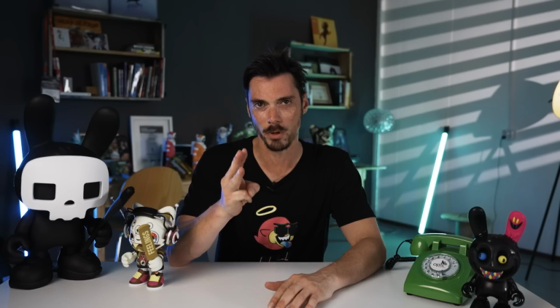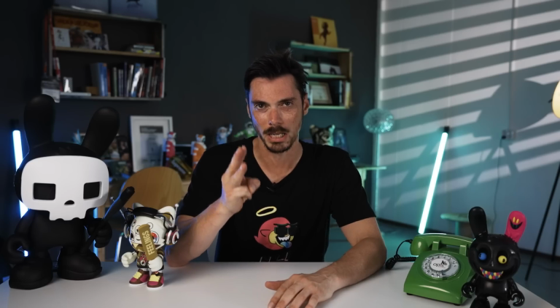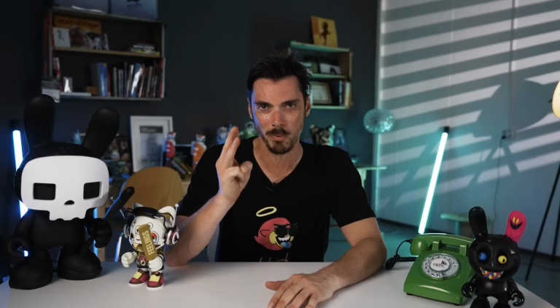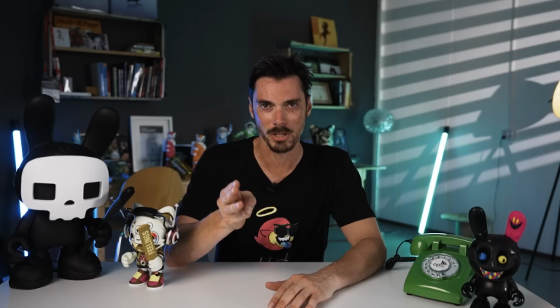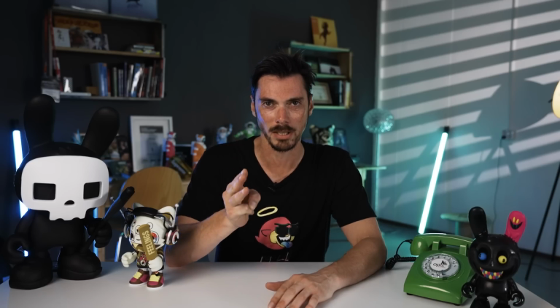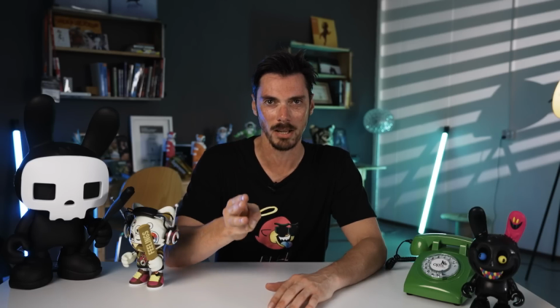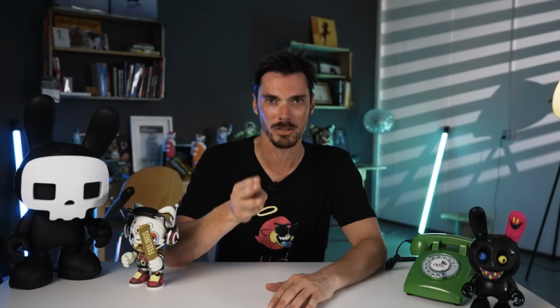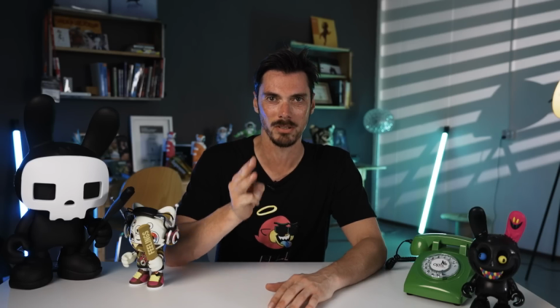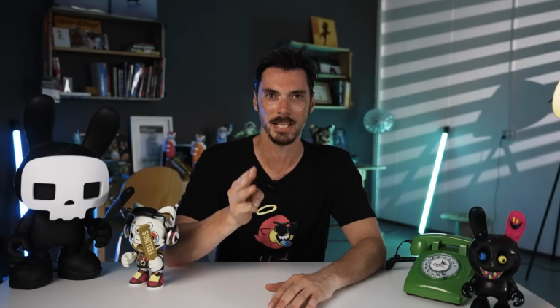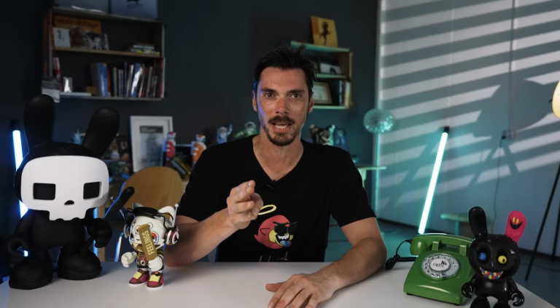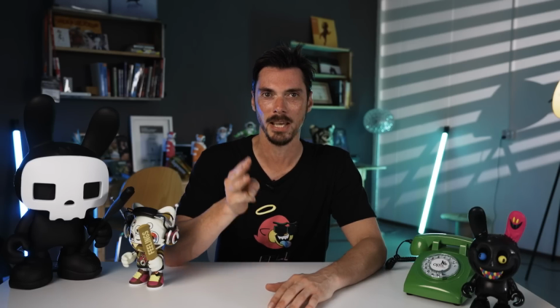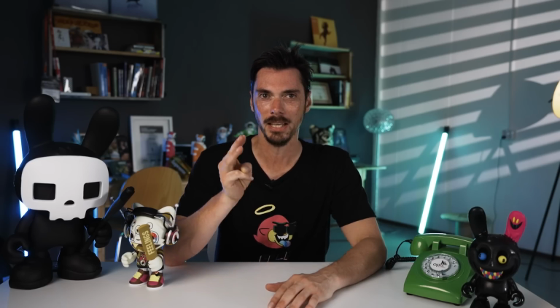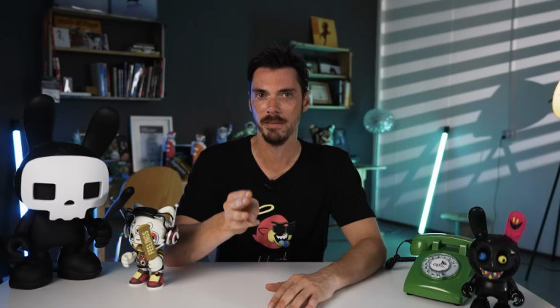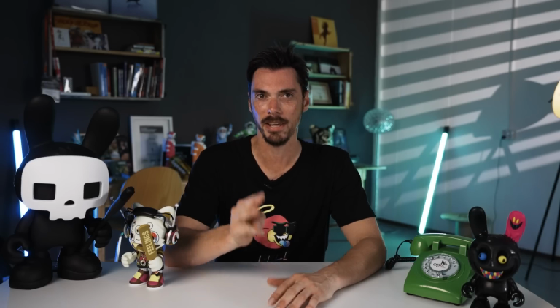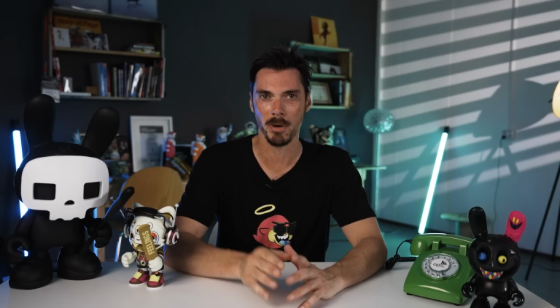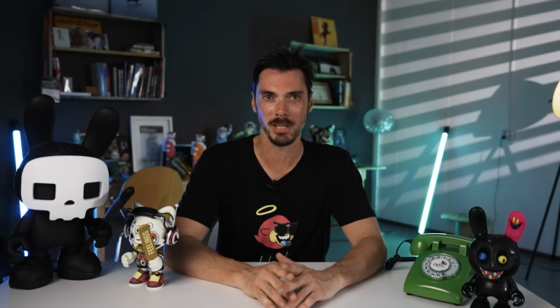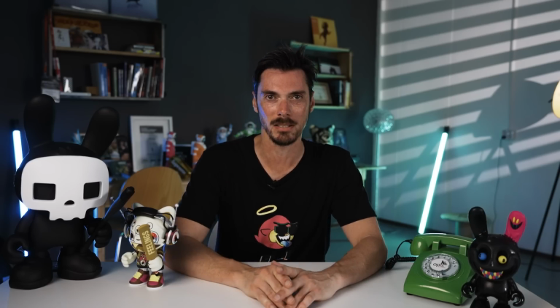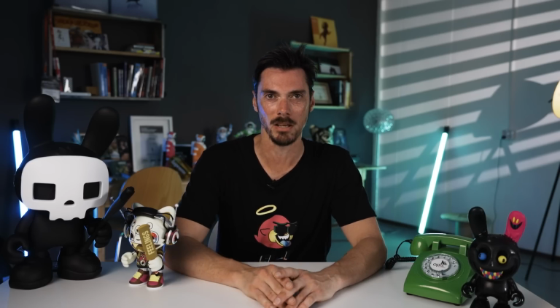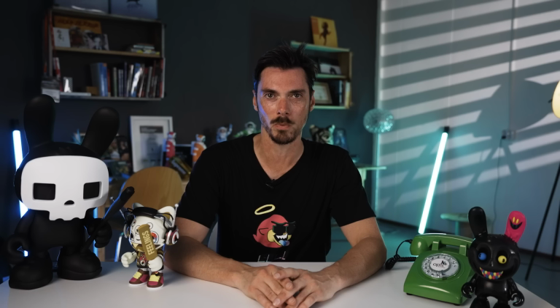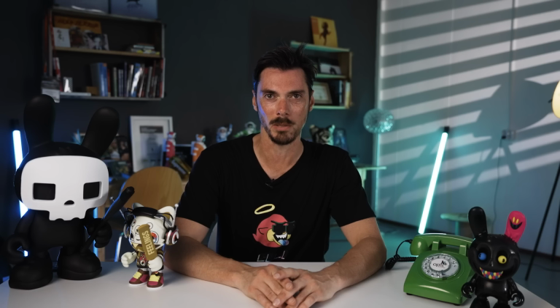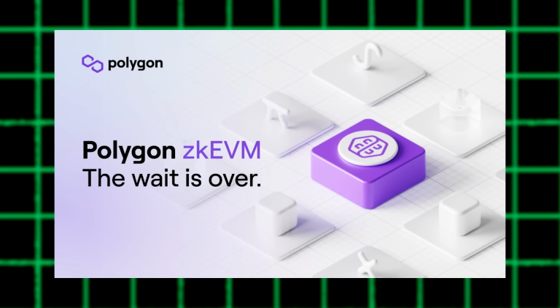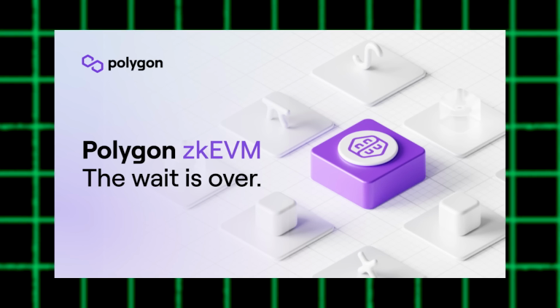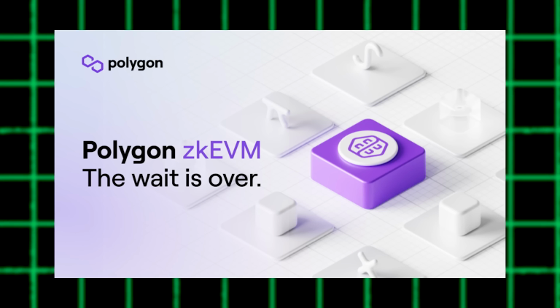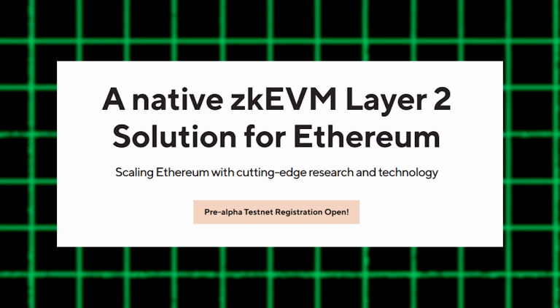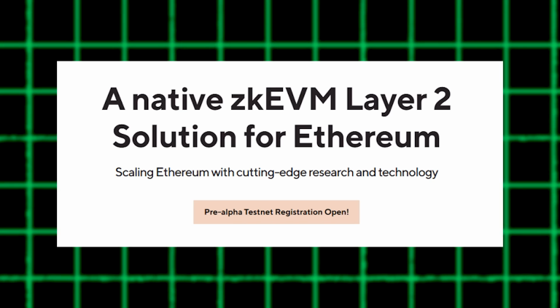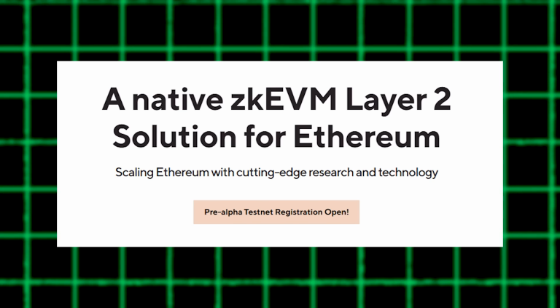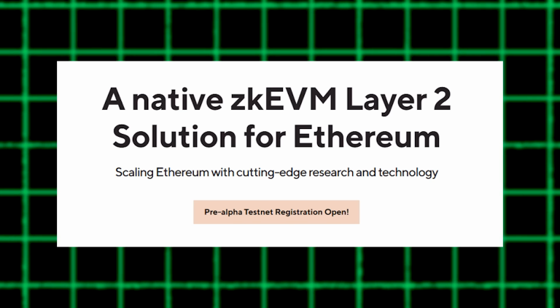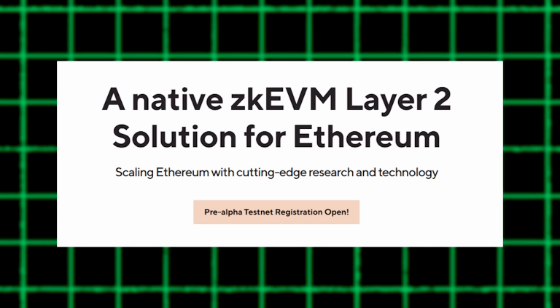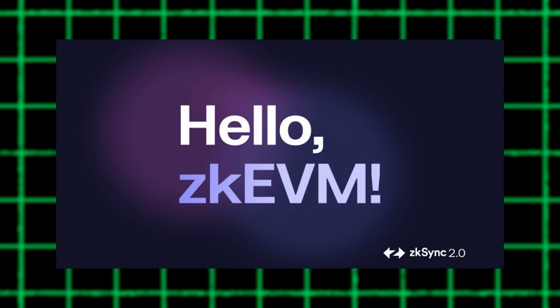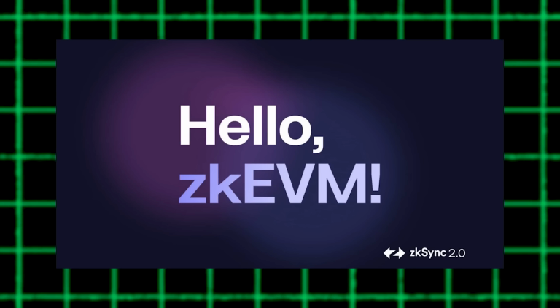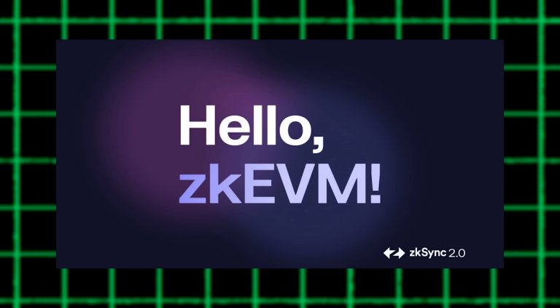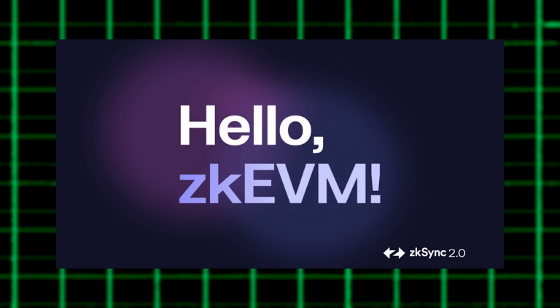Three projects announced ZK EVM updates last week: Polygon, Scroll, and ZK Sync.